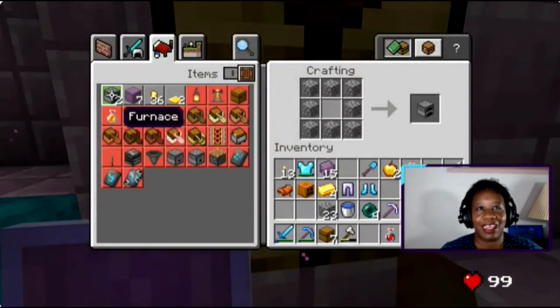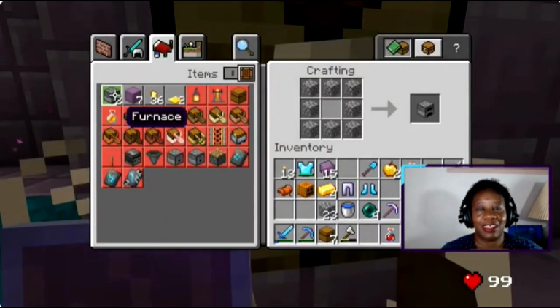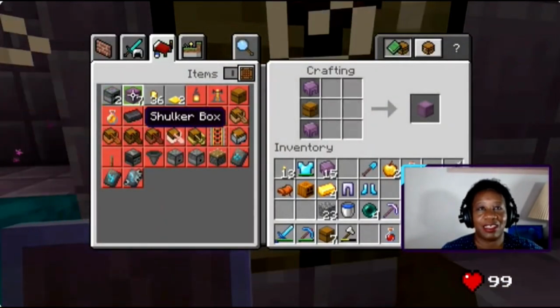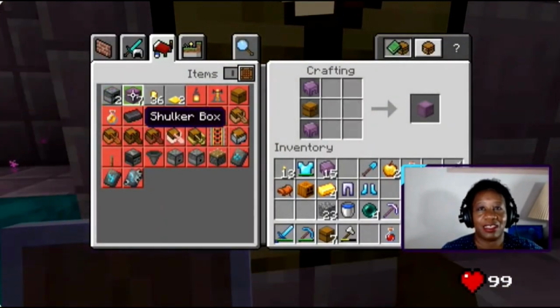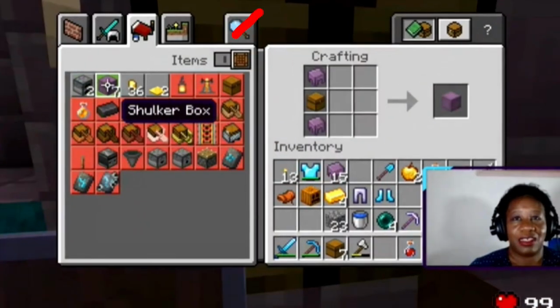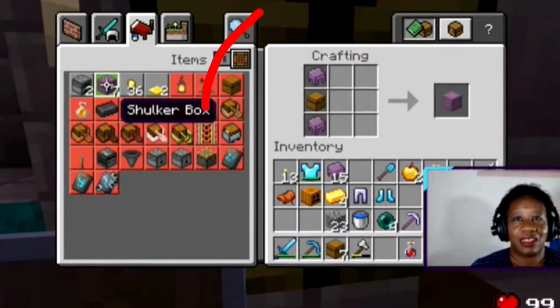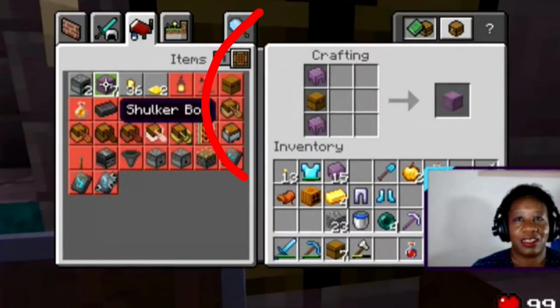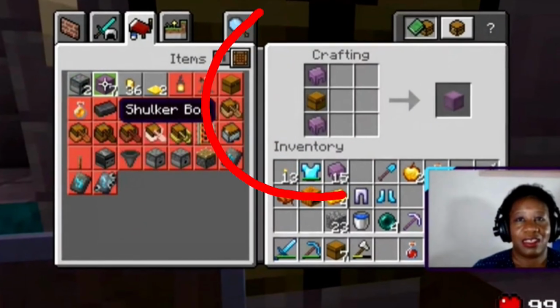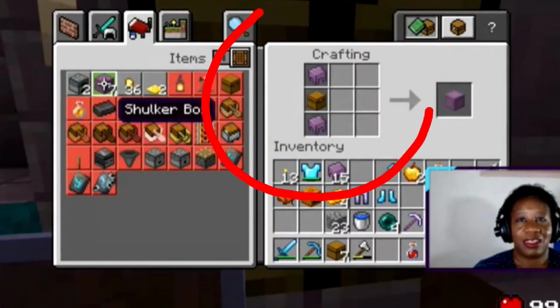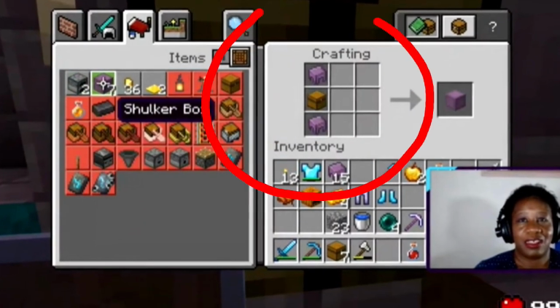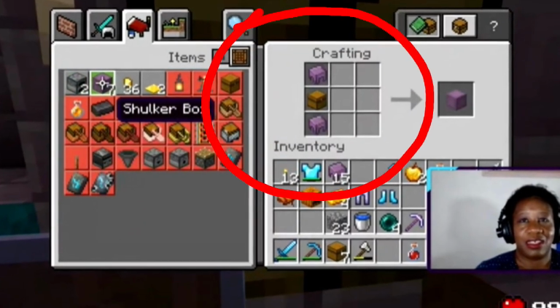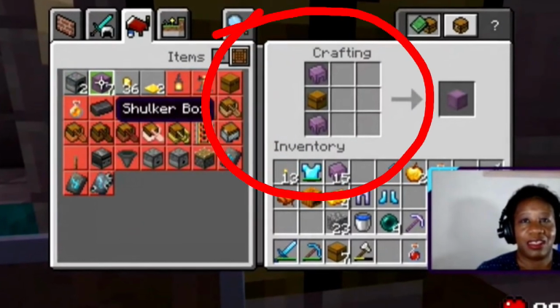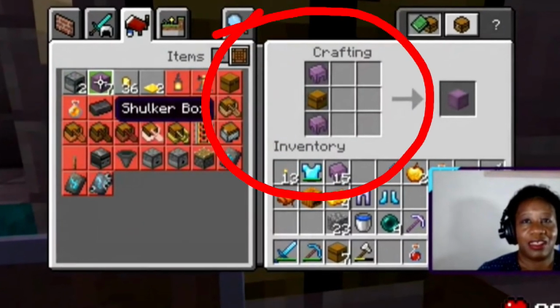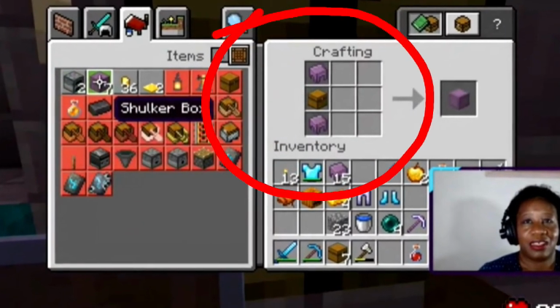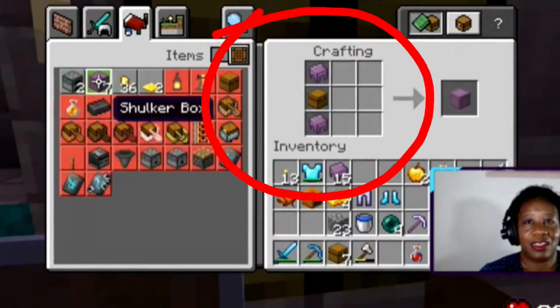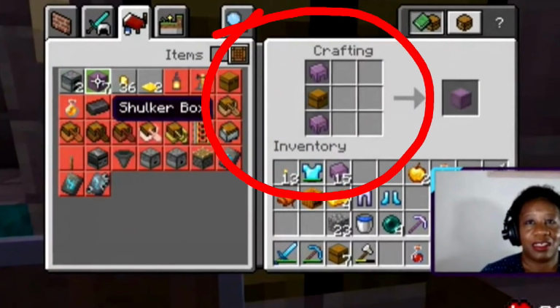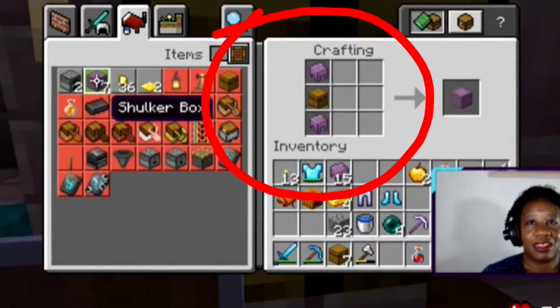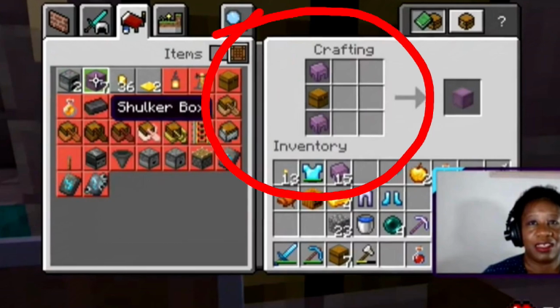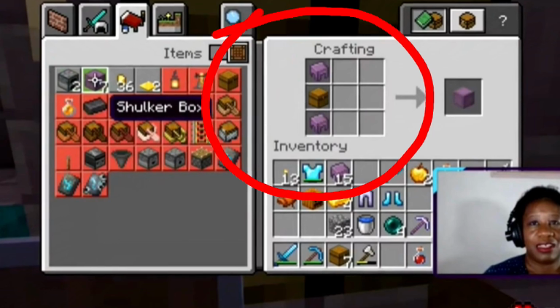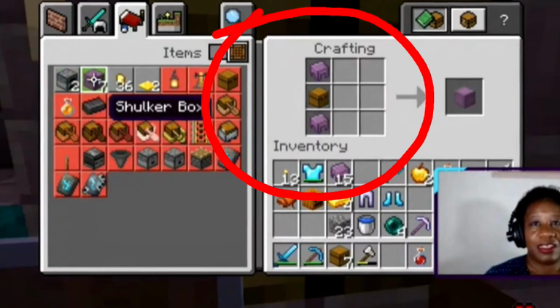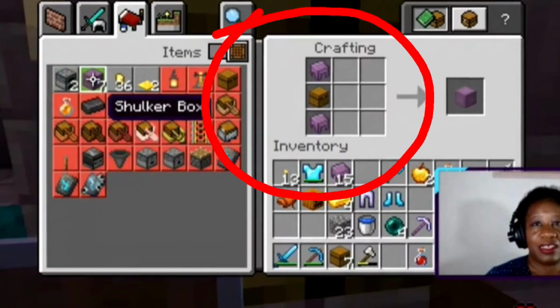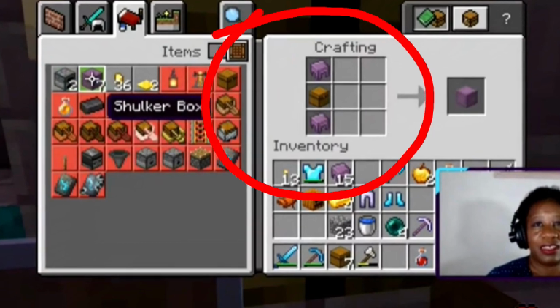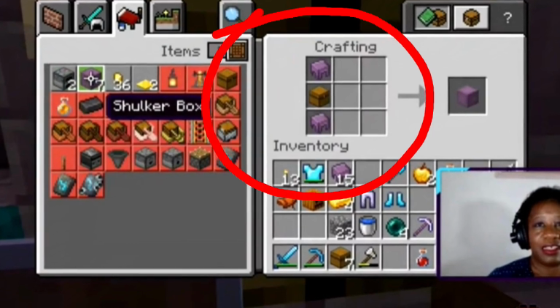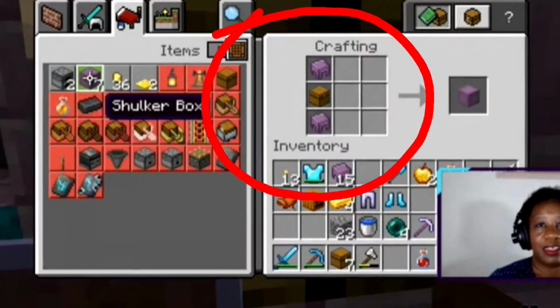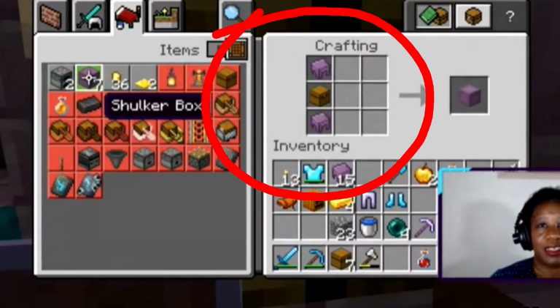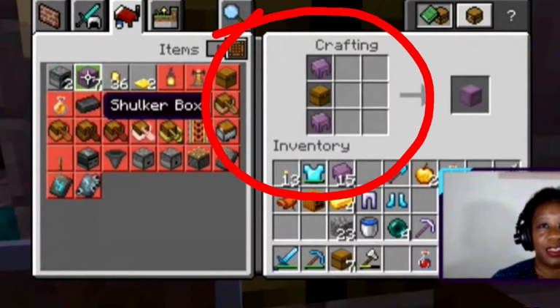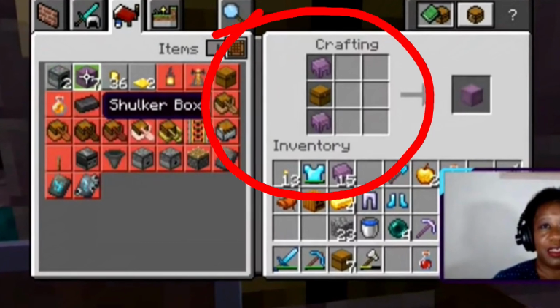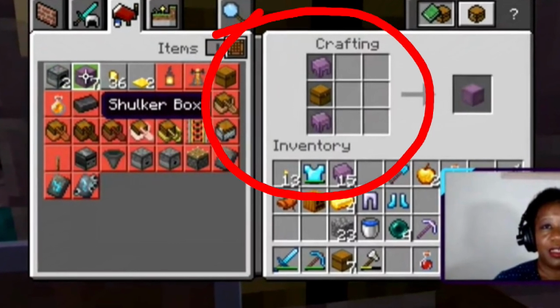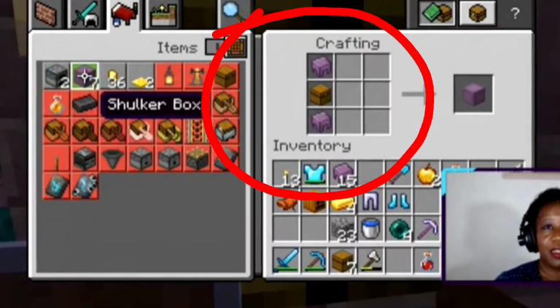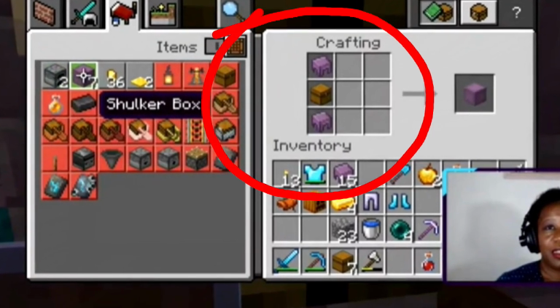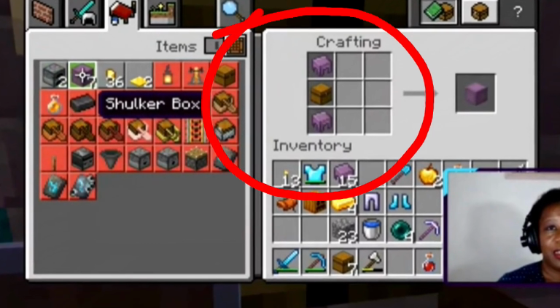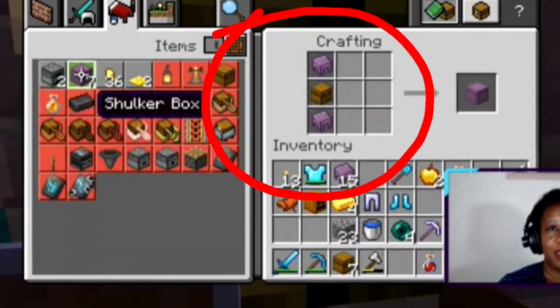To make a shulker box, place two shulker shells in the crafting table — one on top, one on bottom — with a chest in the center.